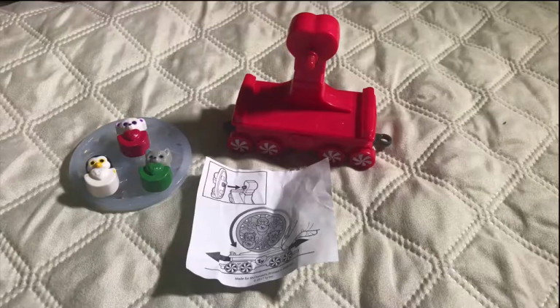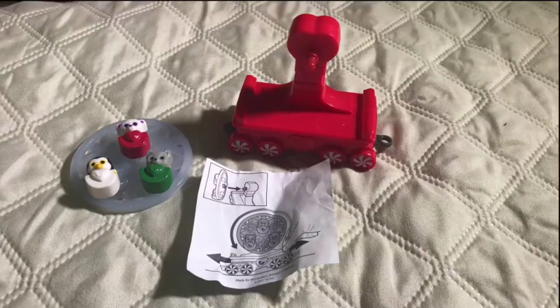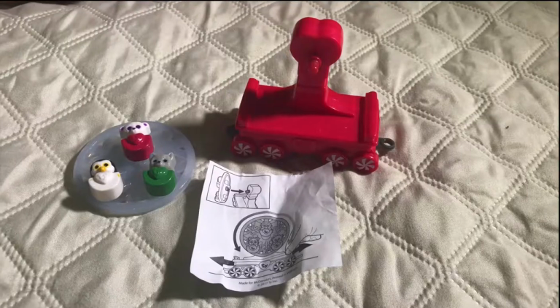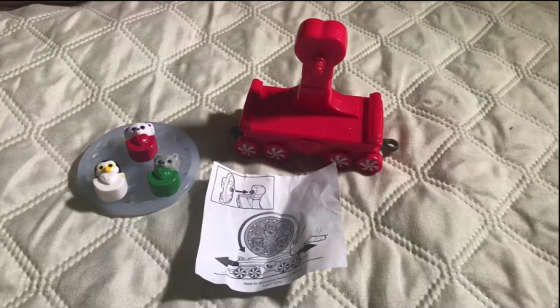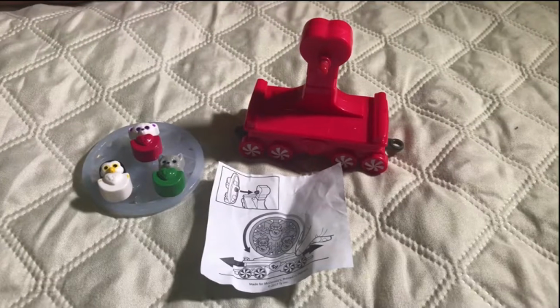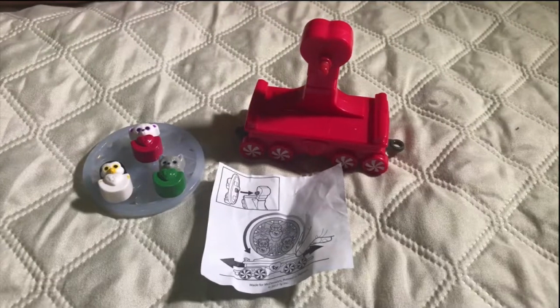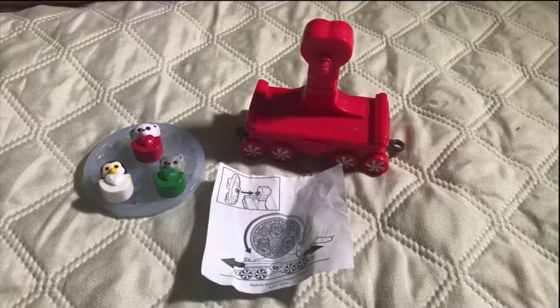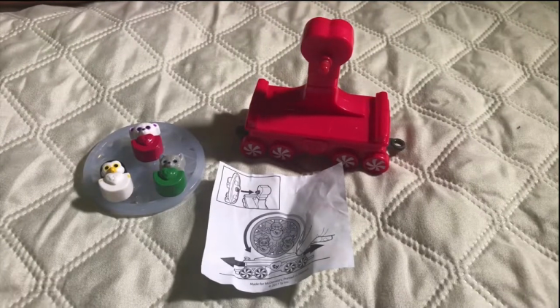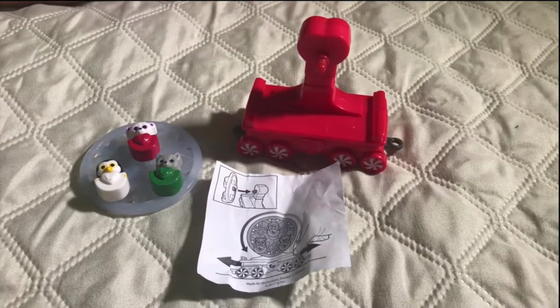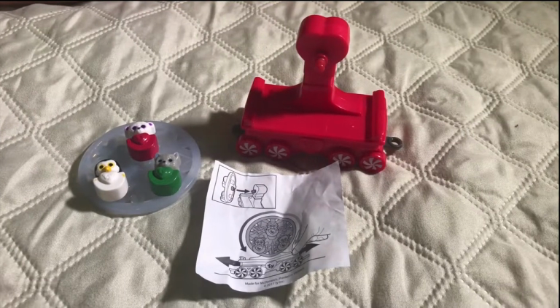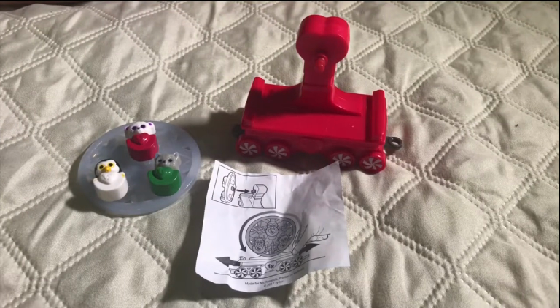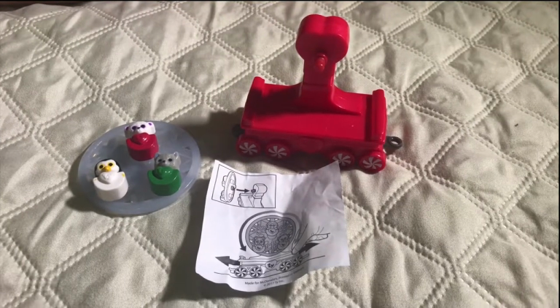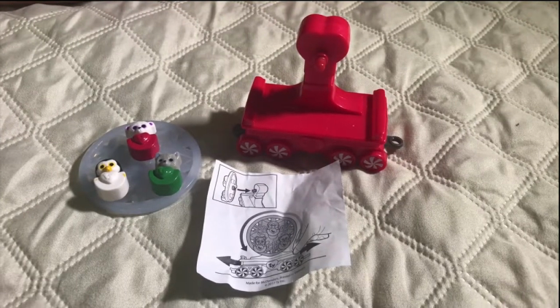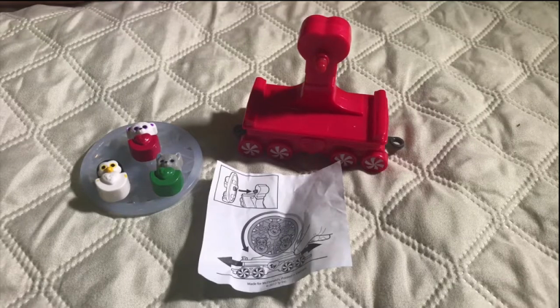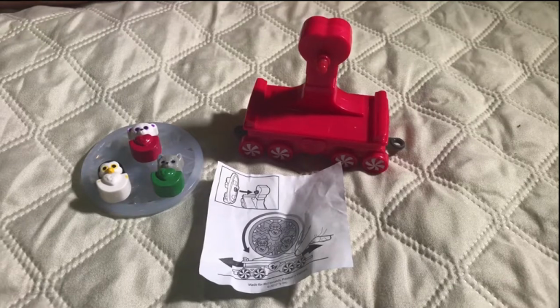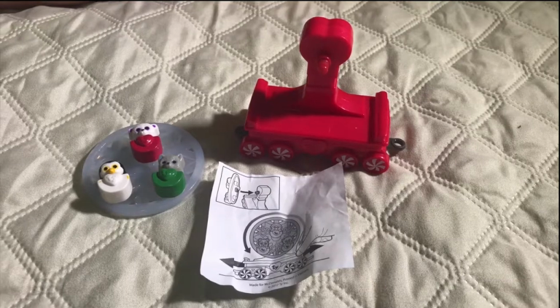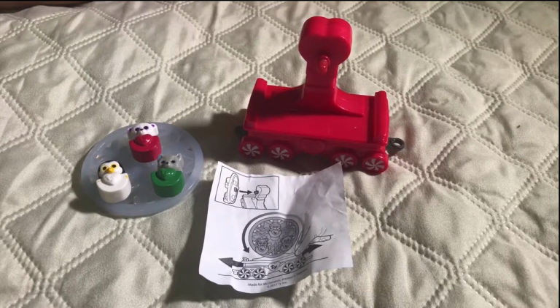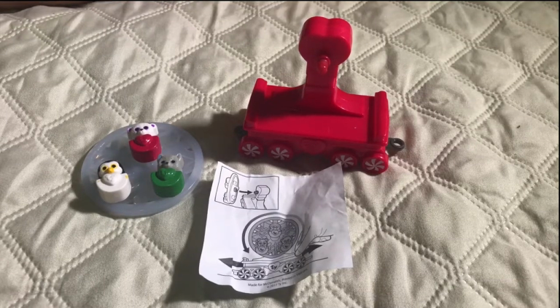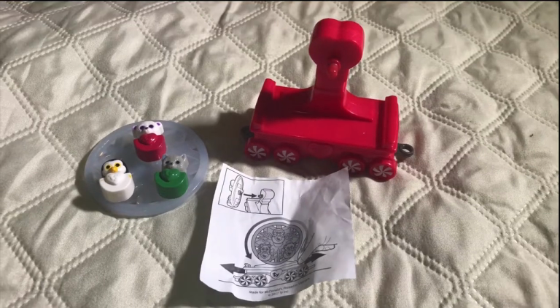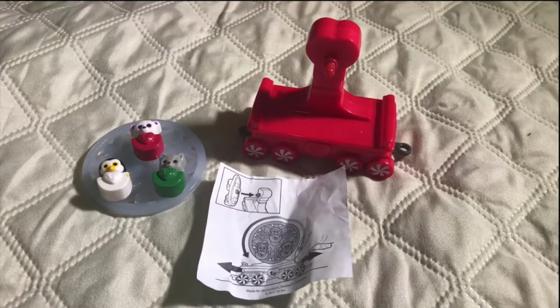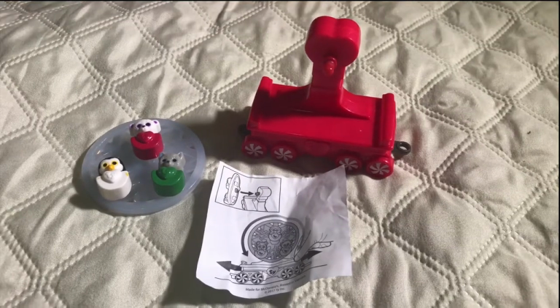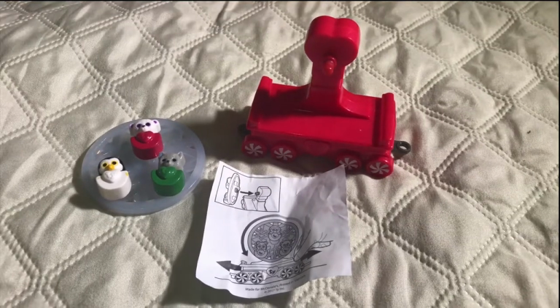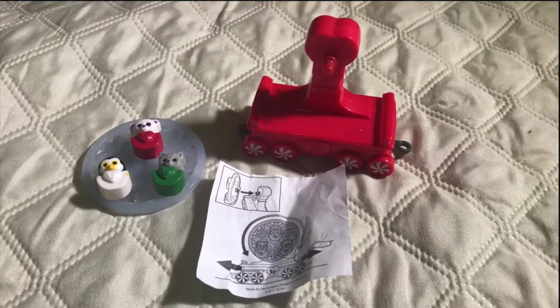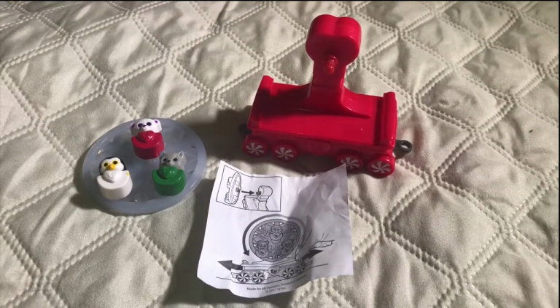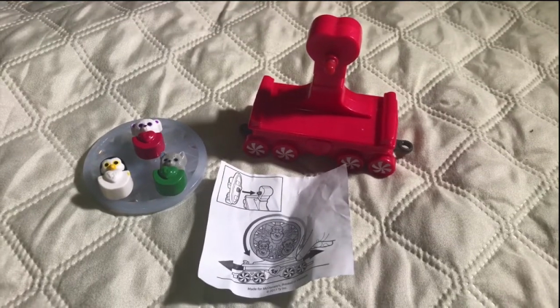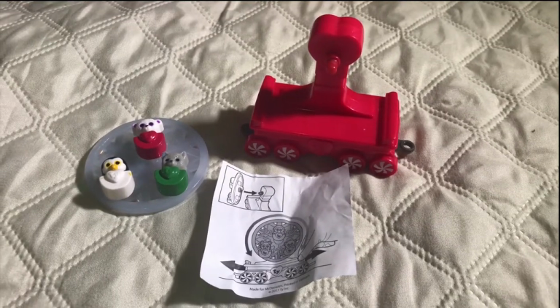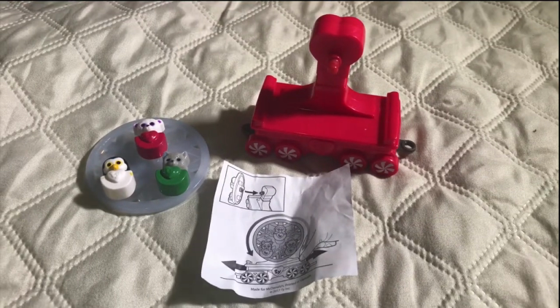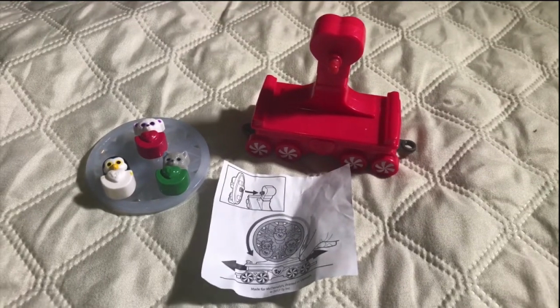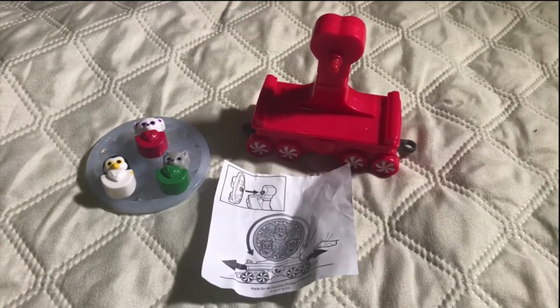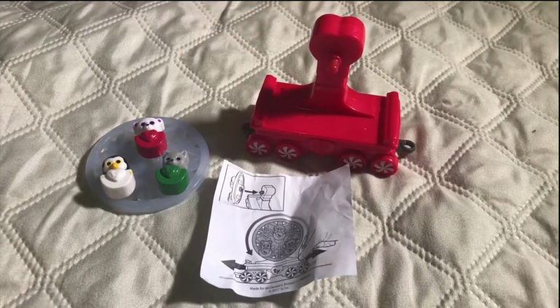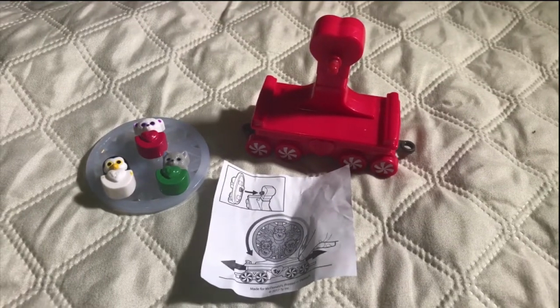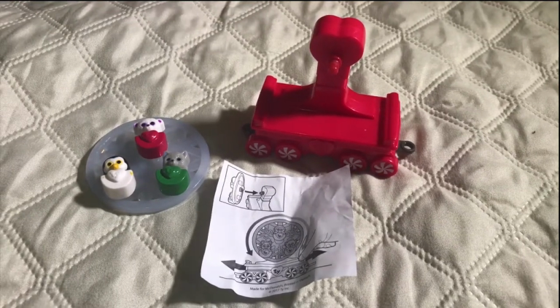Number eight is Beanie Boo's Ferris wheel car. It's the only one in the series you have to put together.